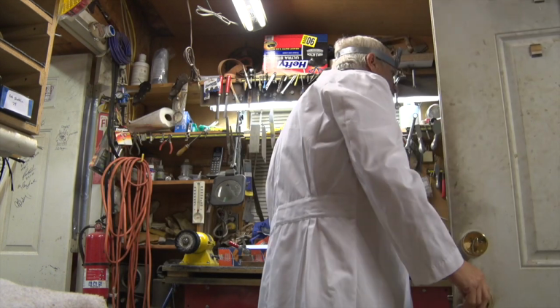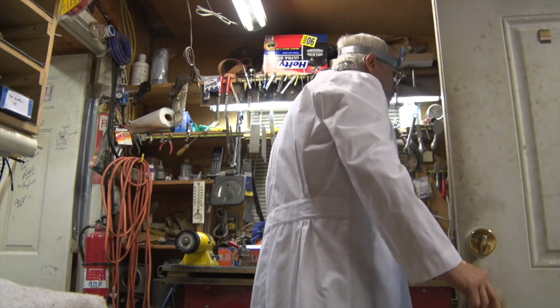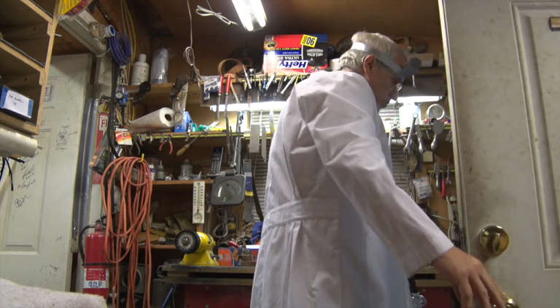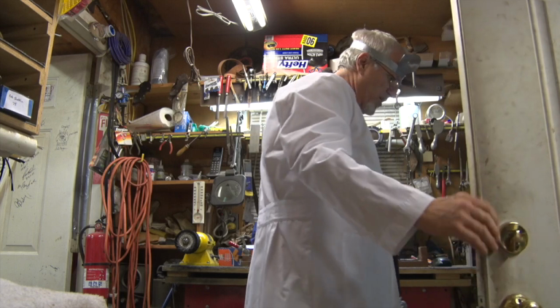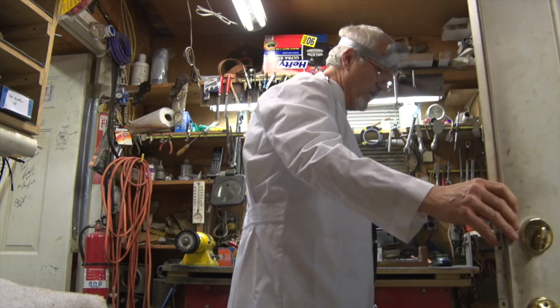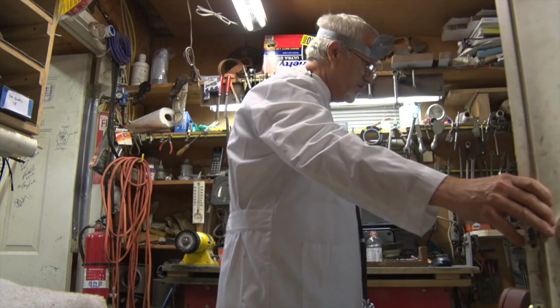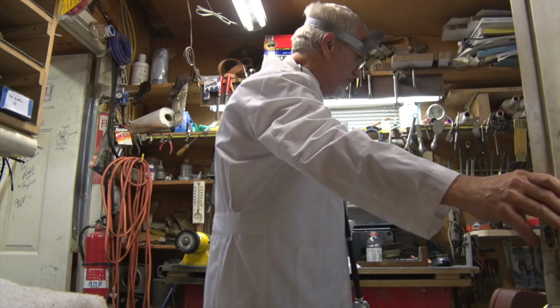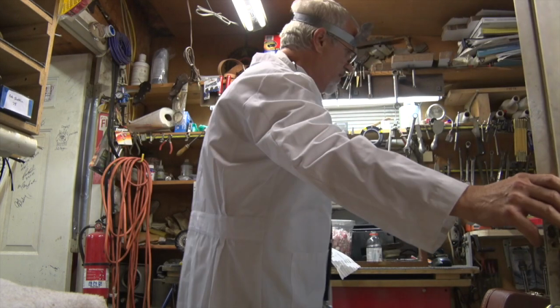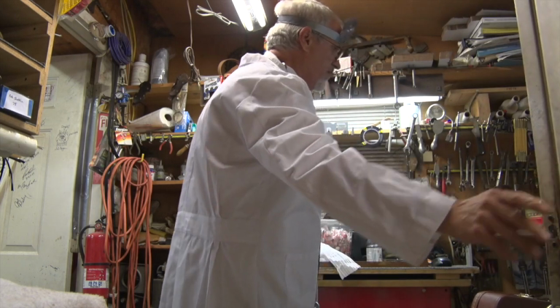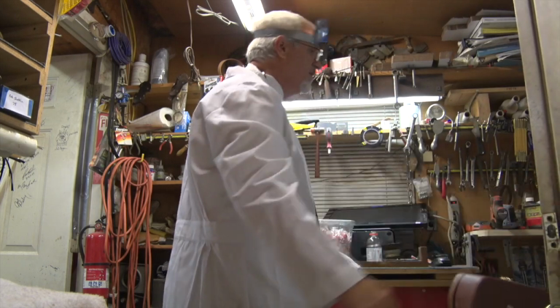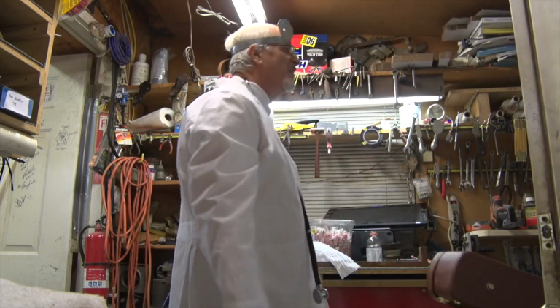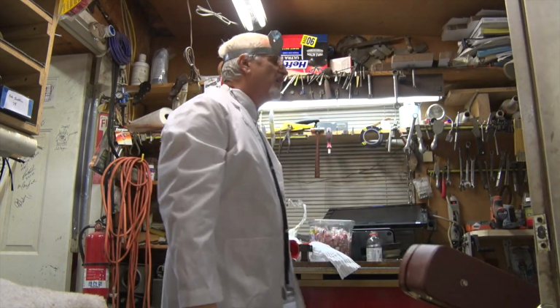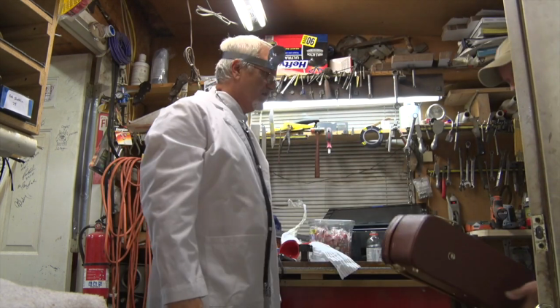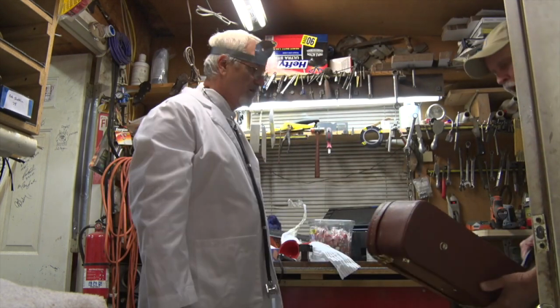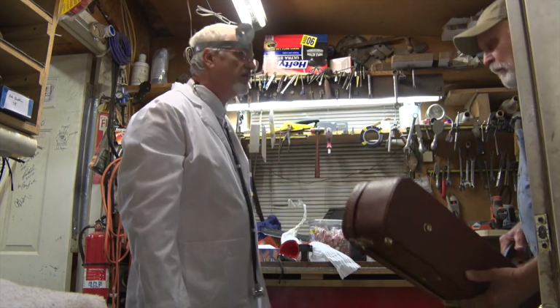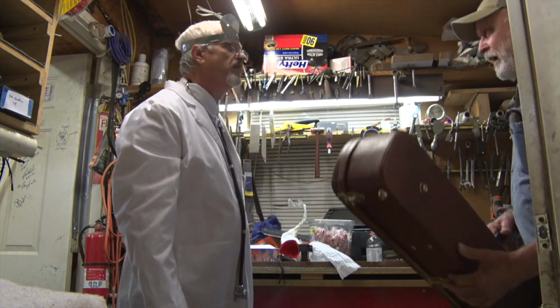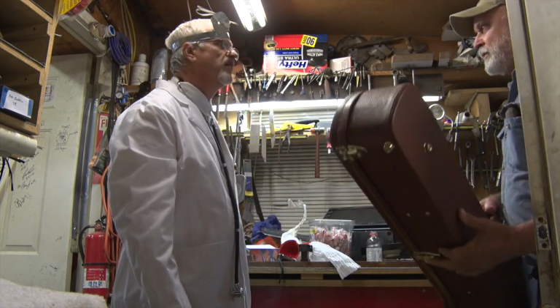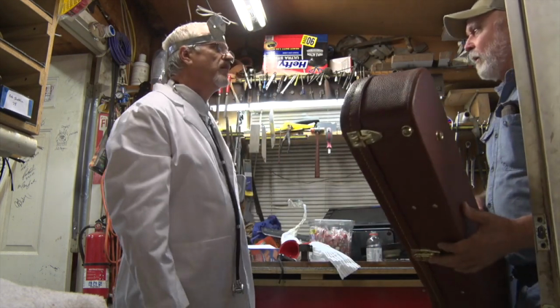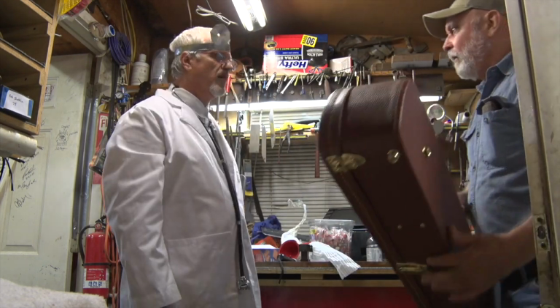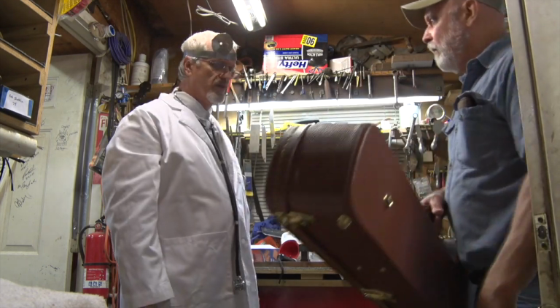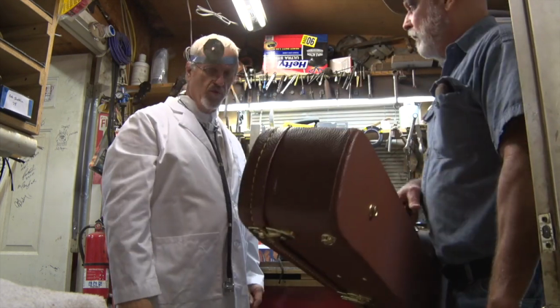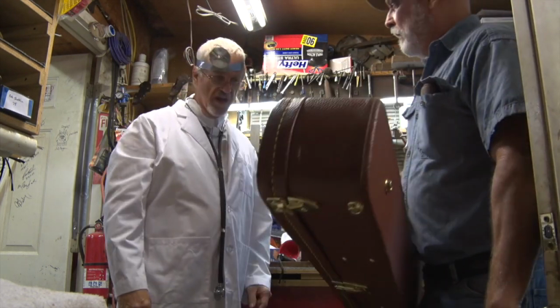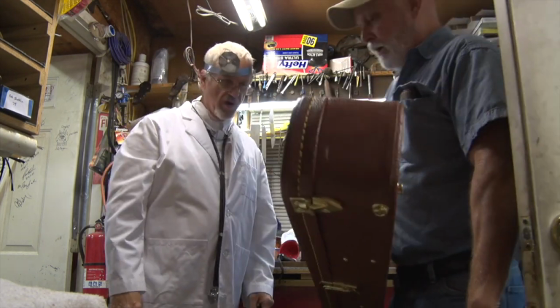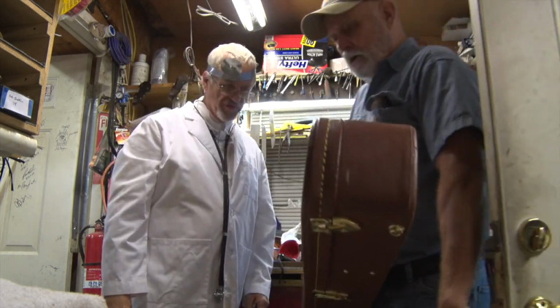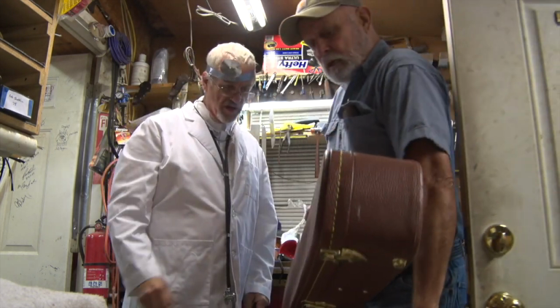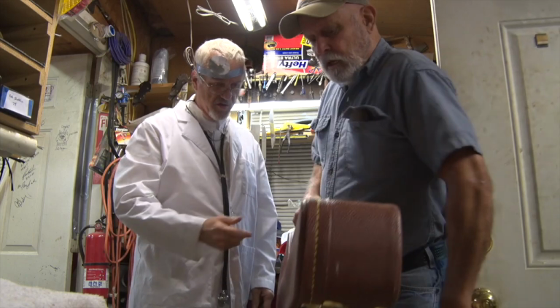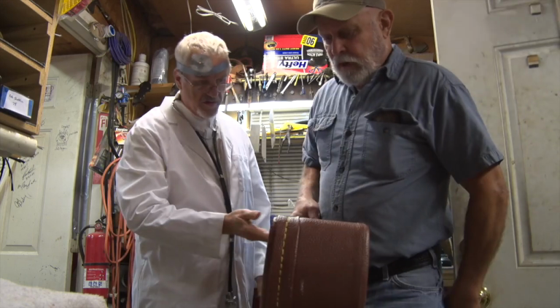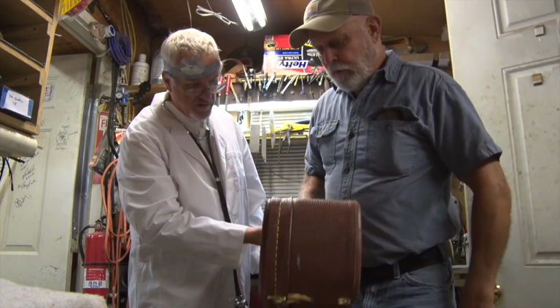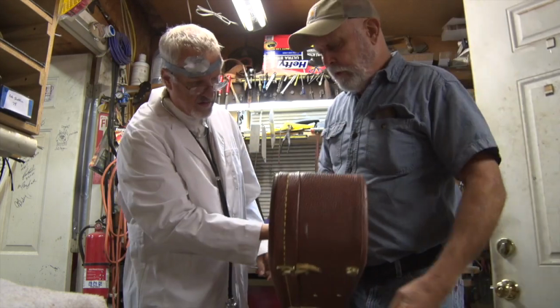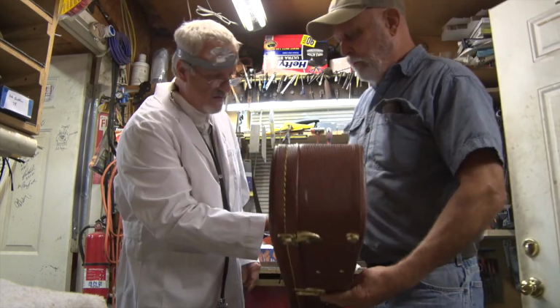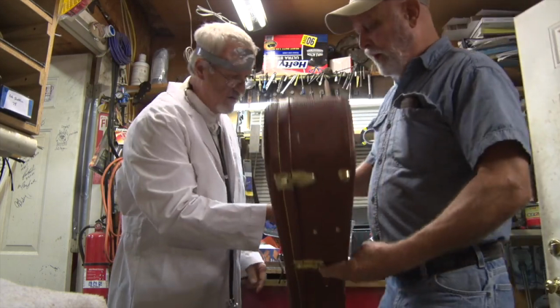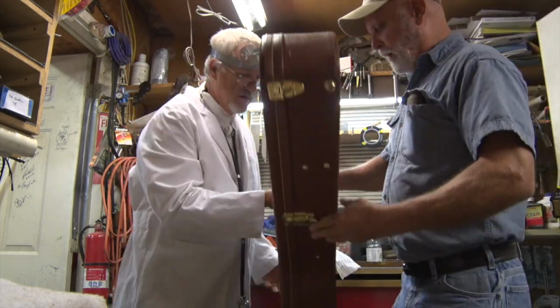Hey, come on in here. Hey, I need some work done on my banjo. All right, what kind of problem you got here? Well, I'm hearing a buzz.